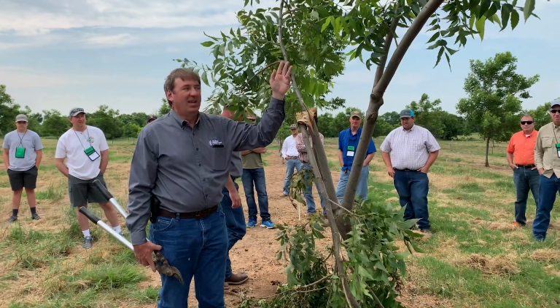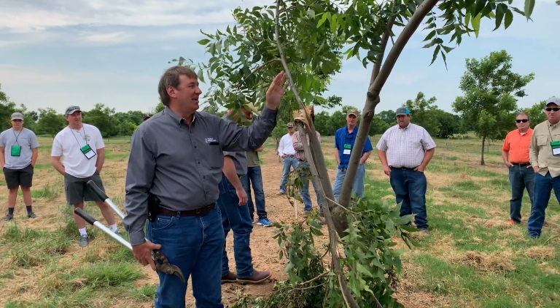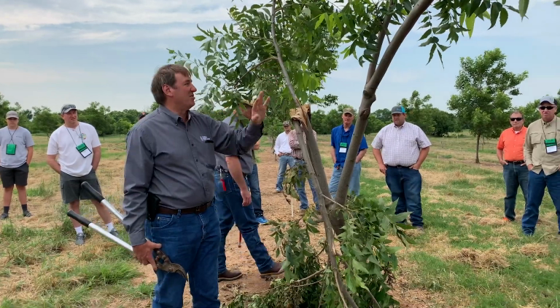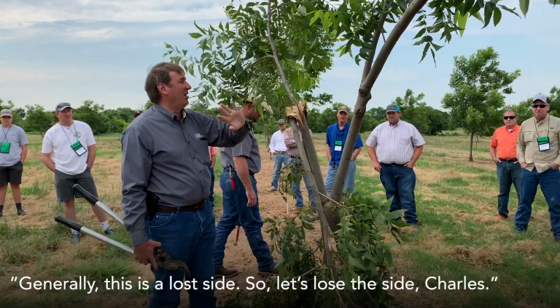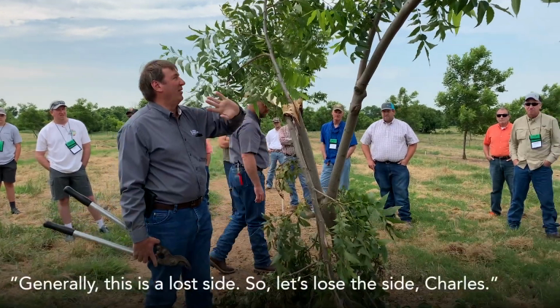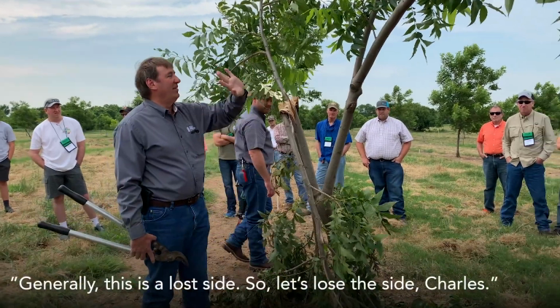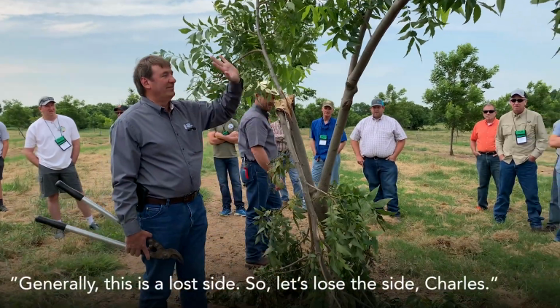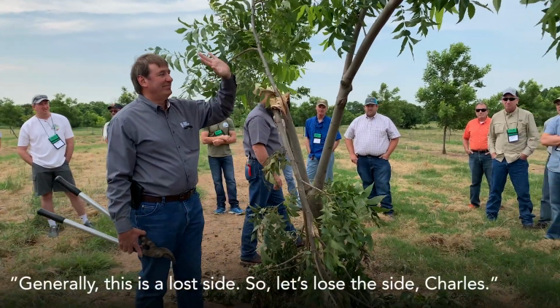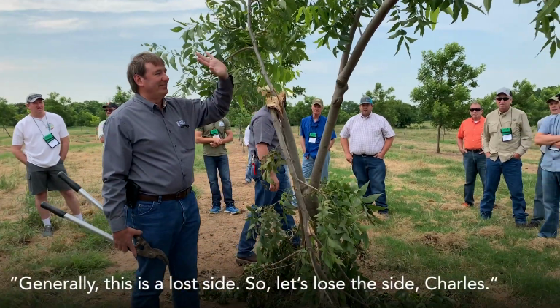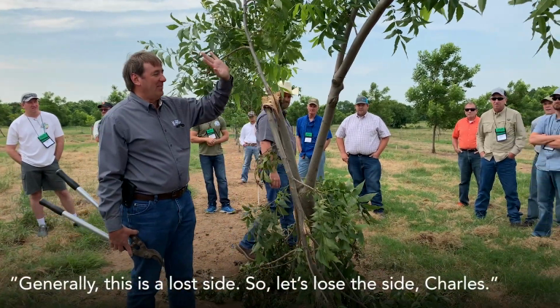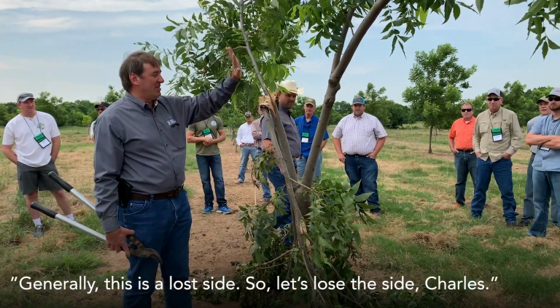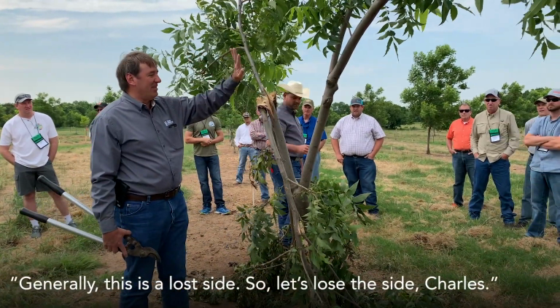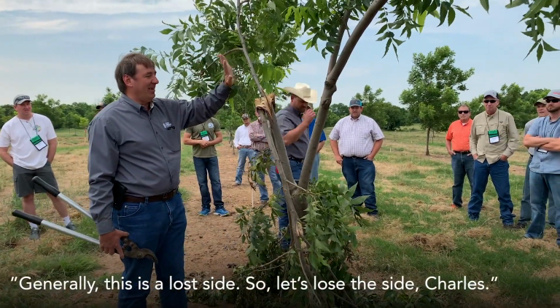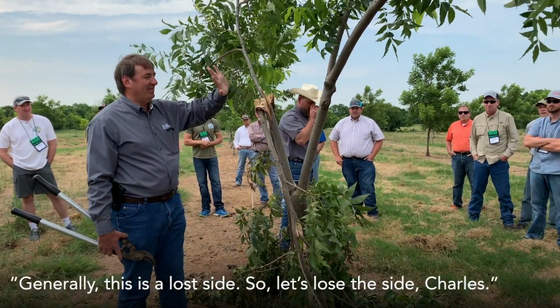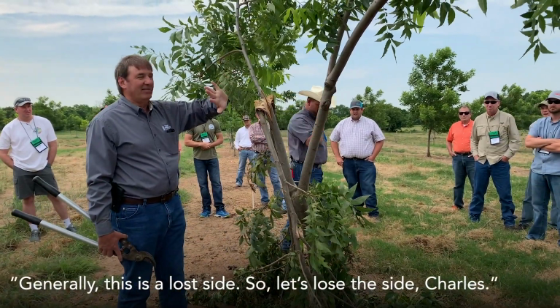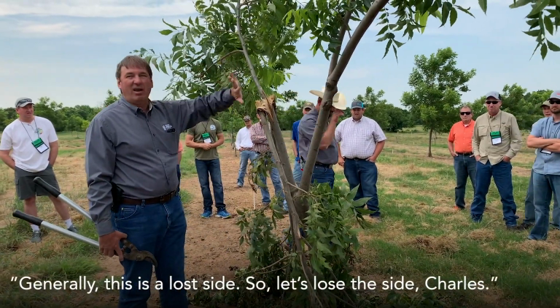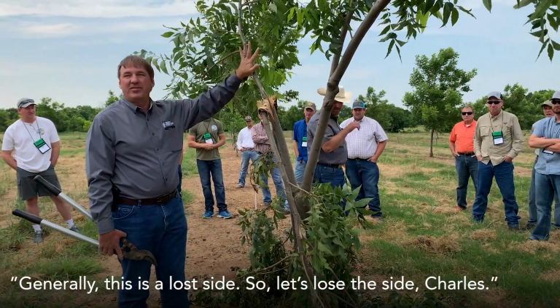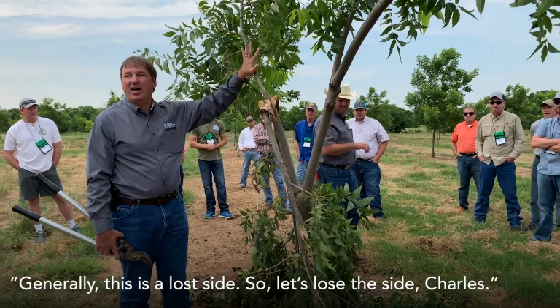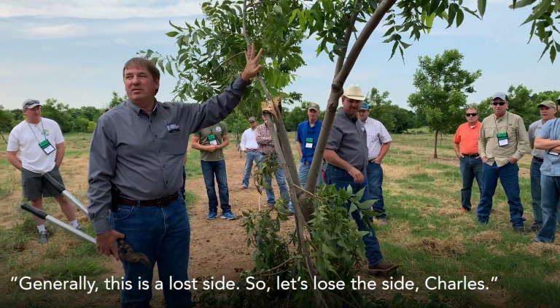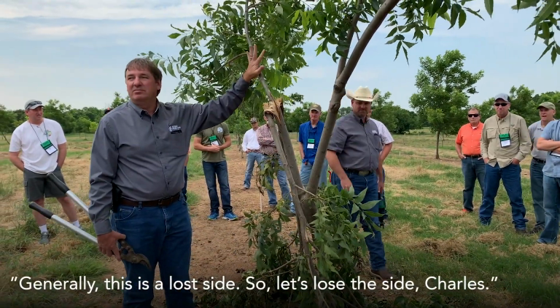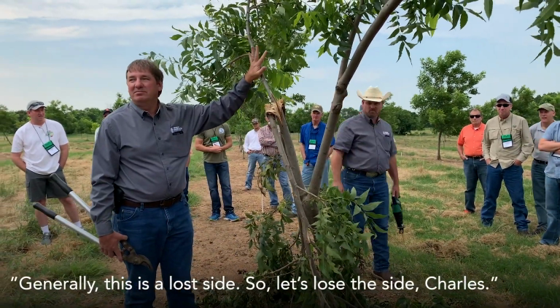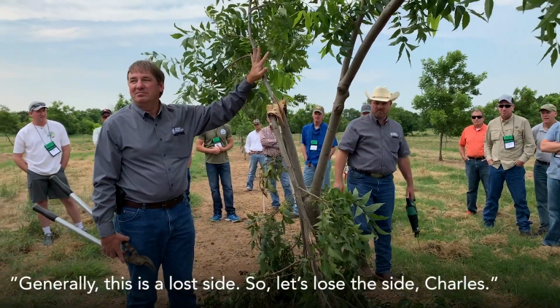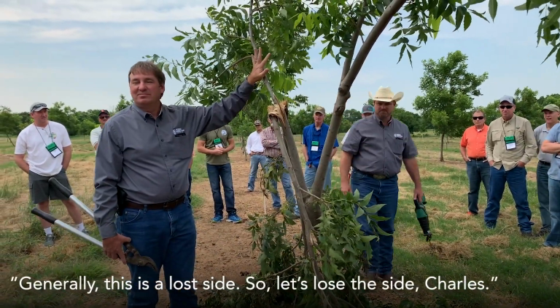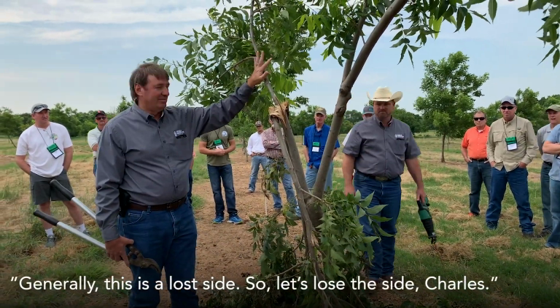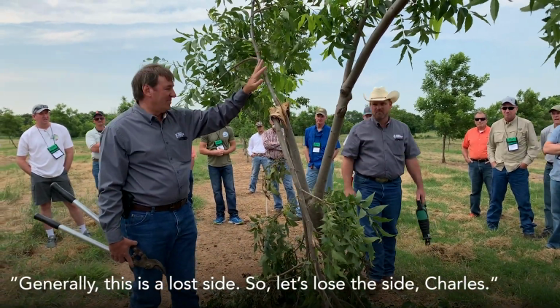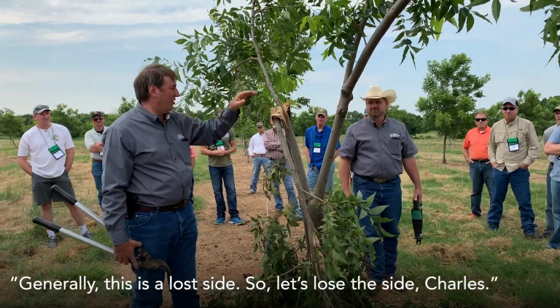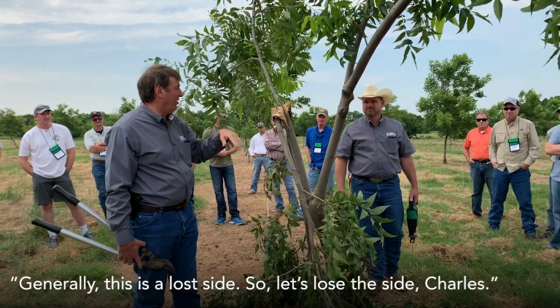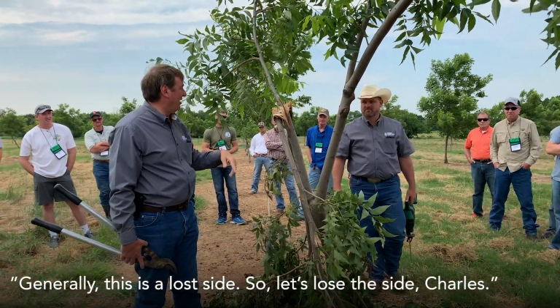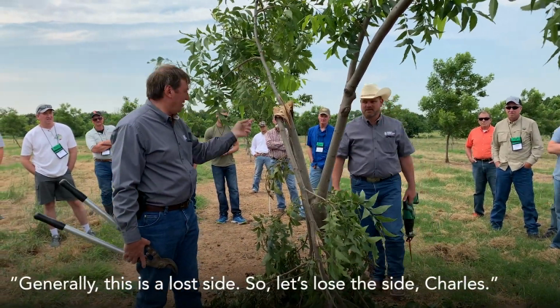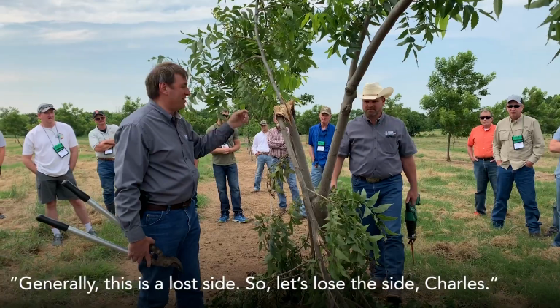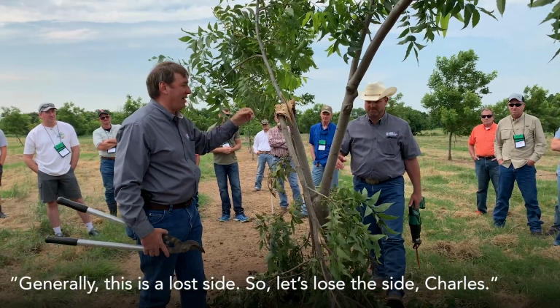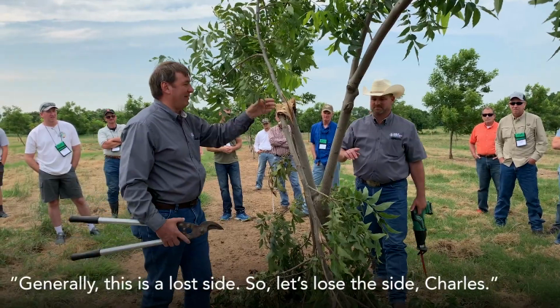And so generally, this is a lost site, so let's lose the side, Charles.